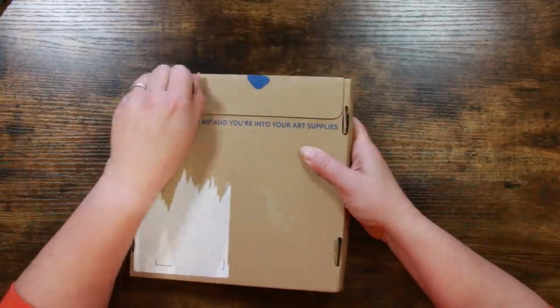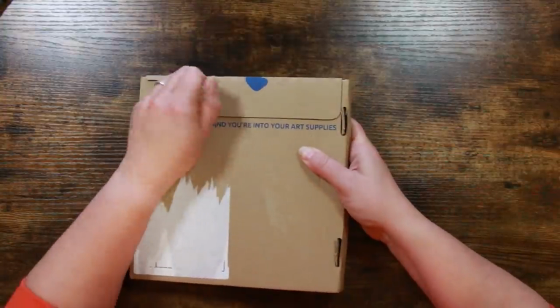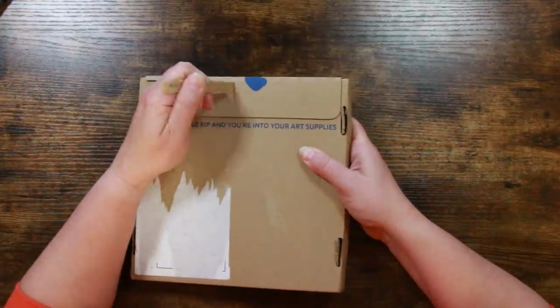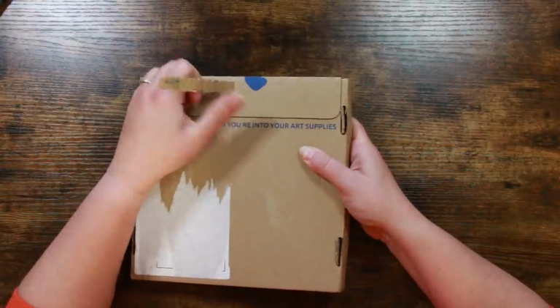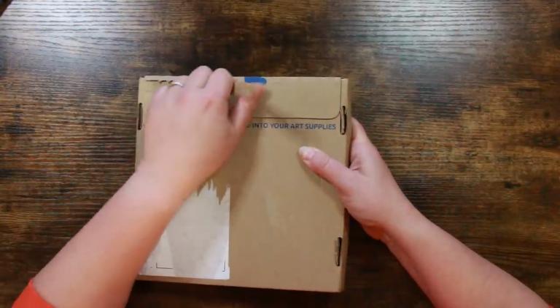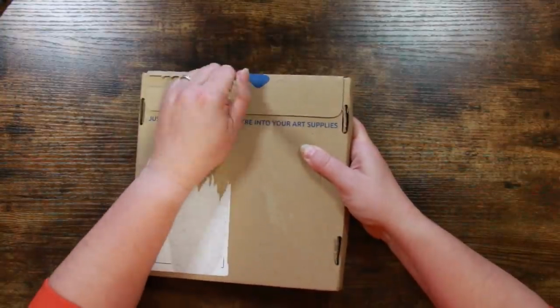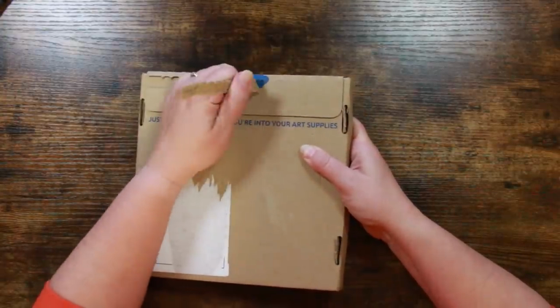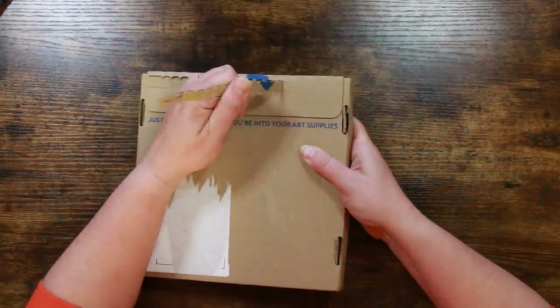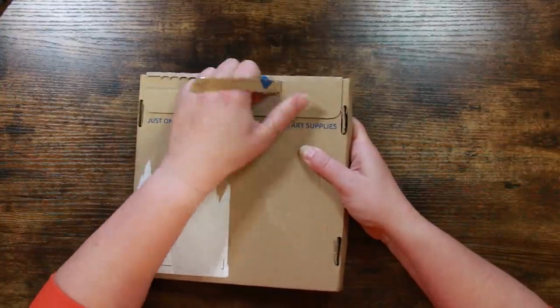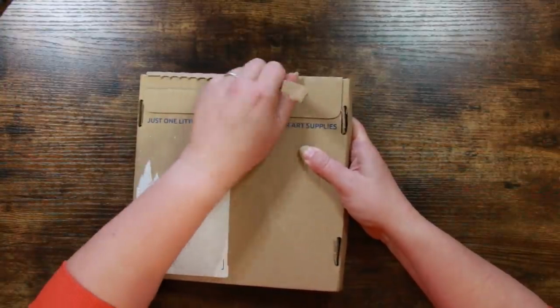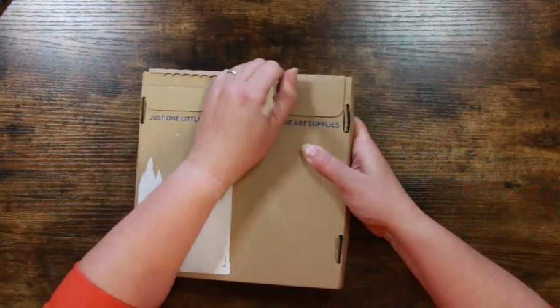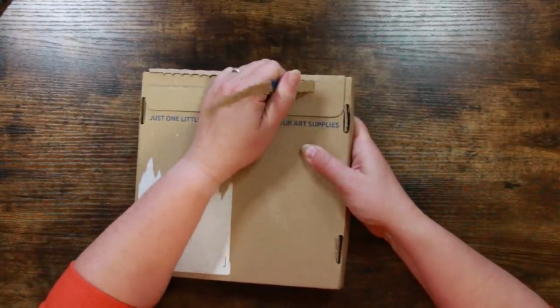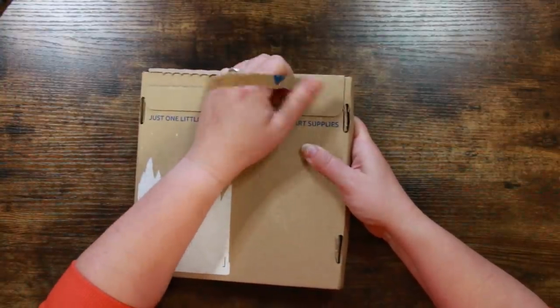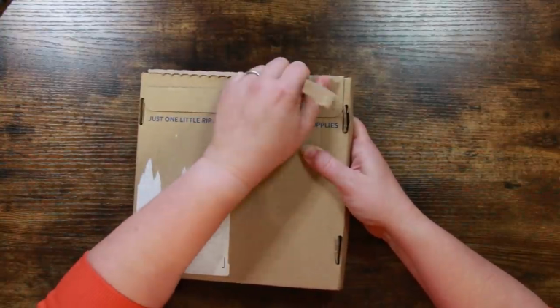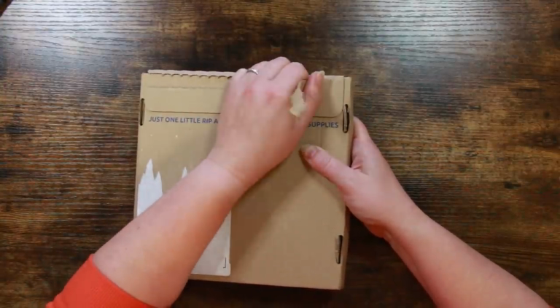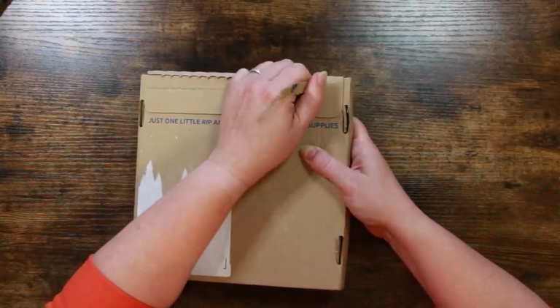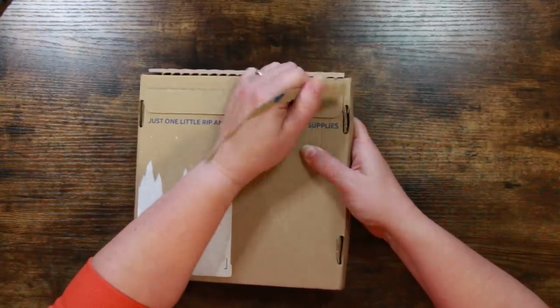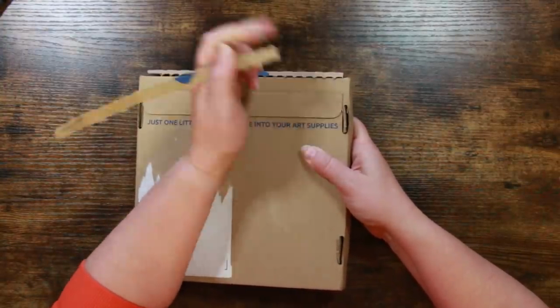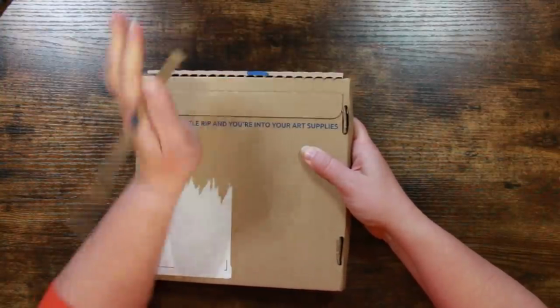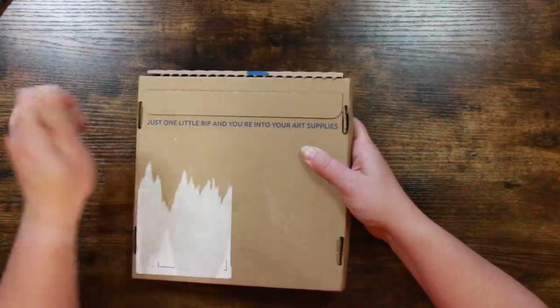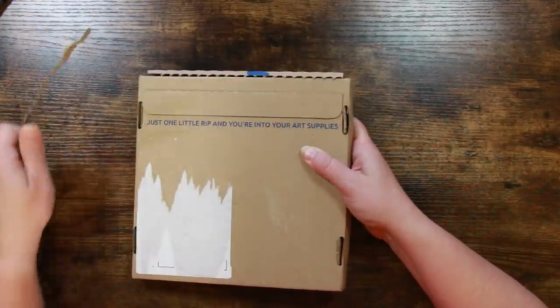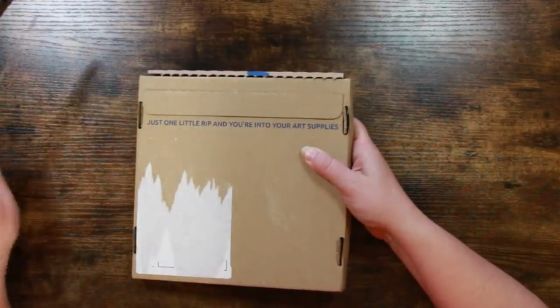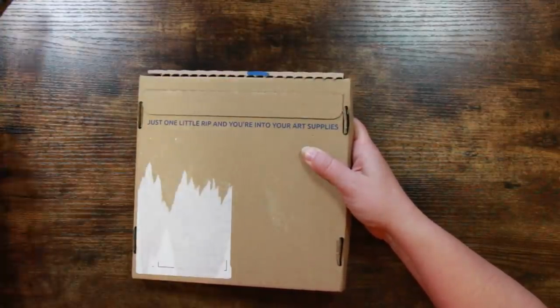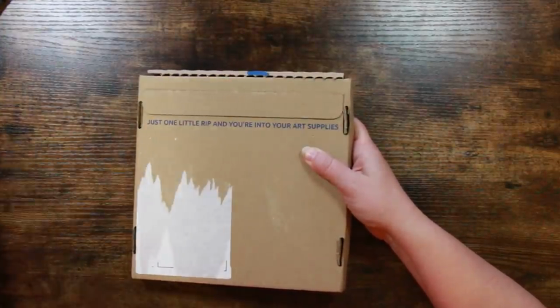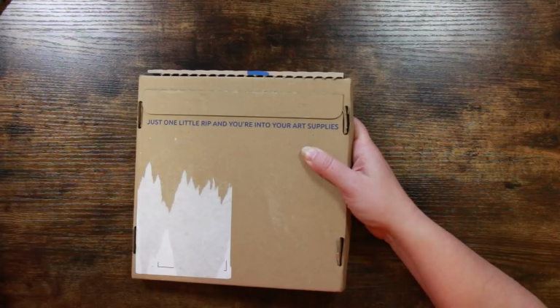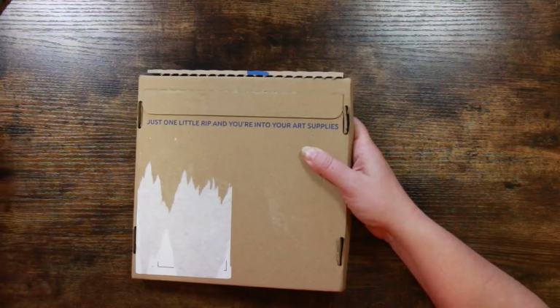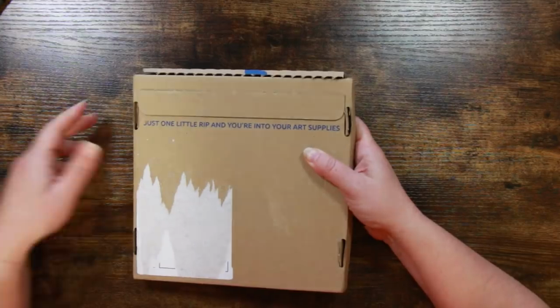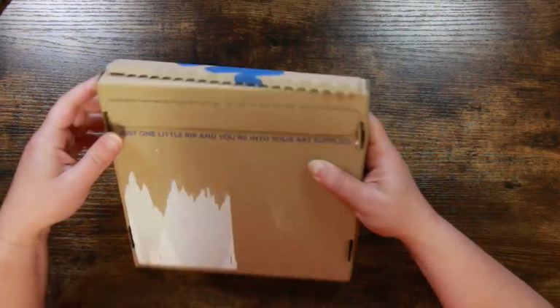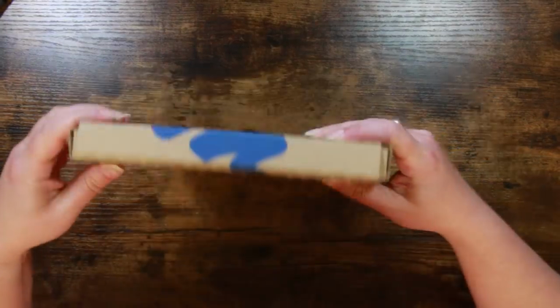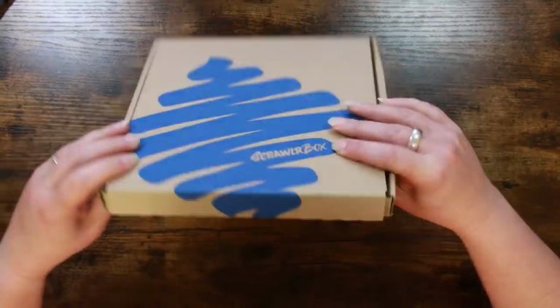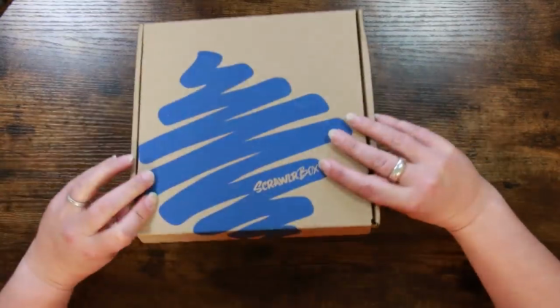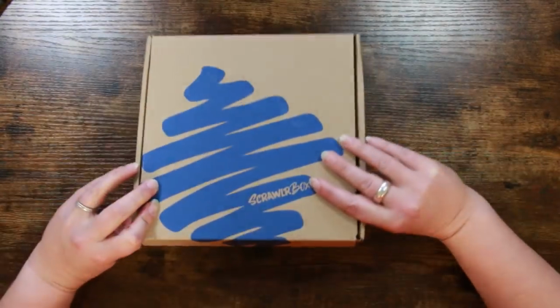Scrawler Box is the UK's only monthly subscription art box and they've been going for quite a long time now. They've really upped their game recently and the contents of the boxes have been awesome.